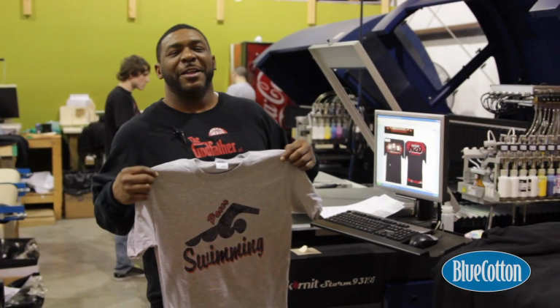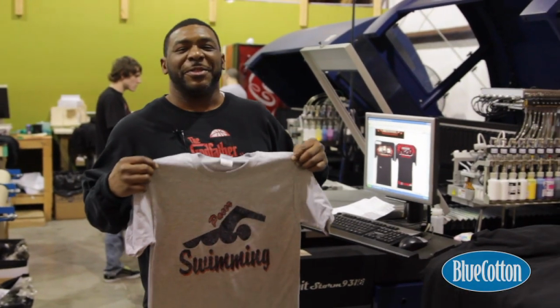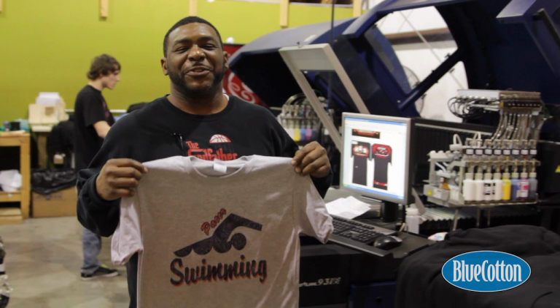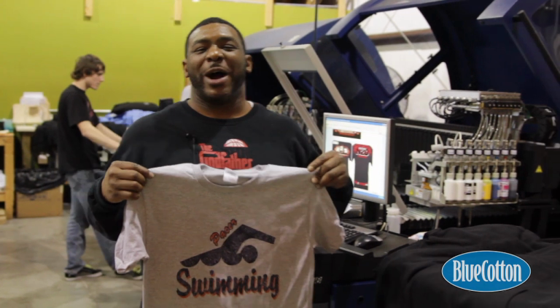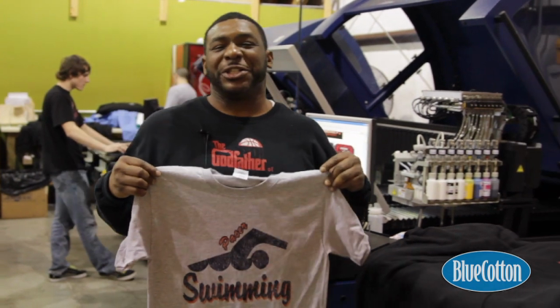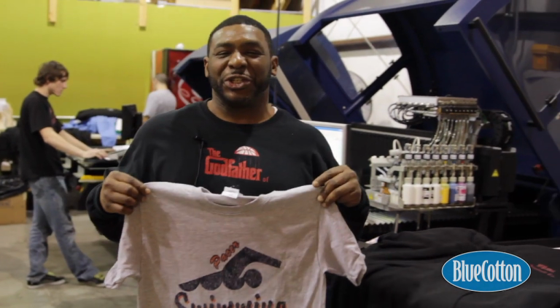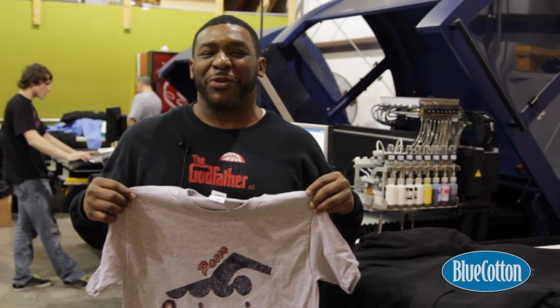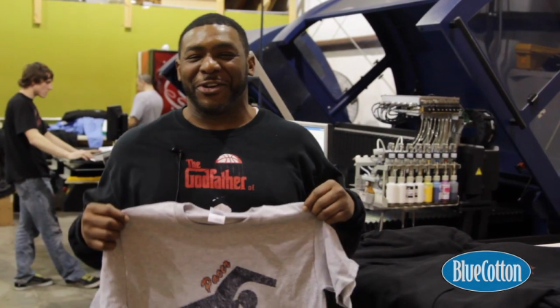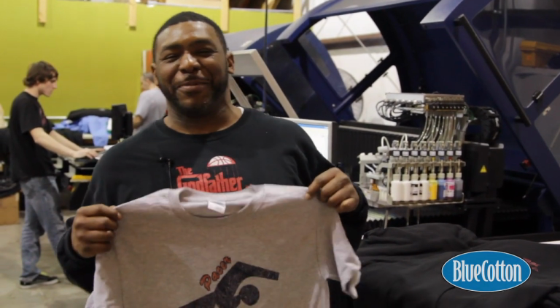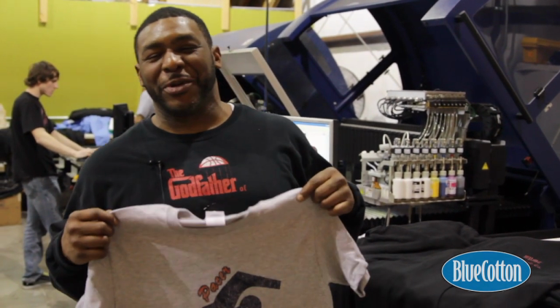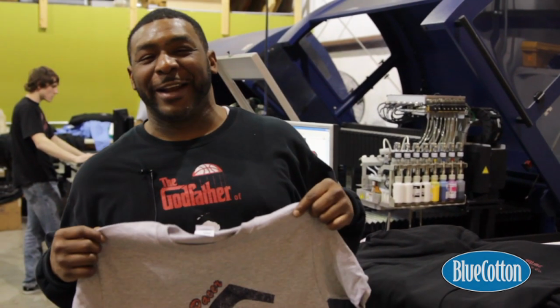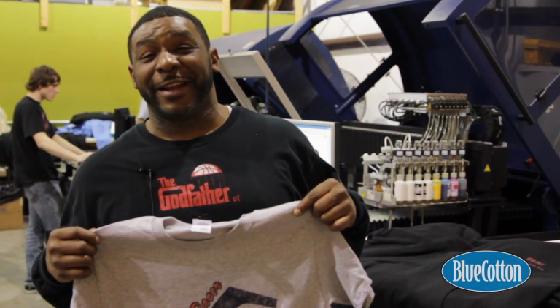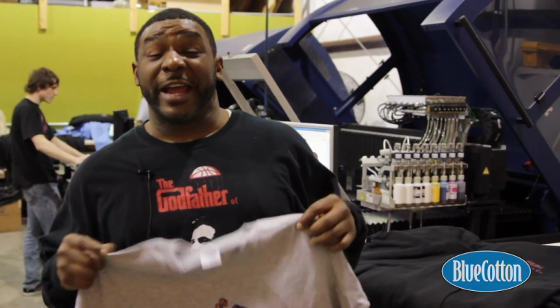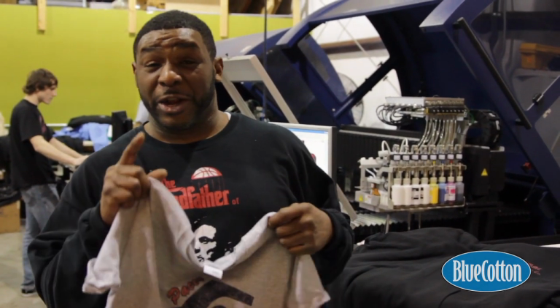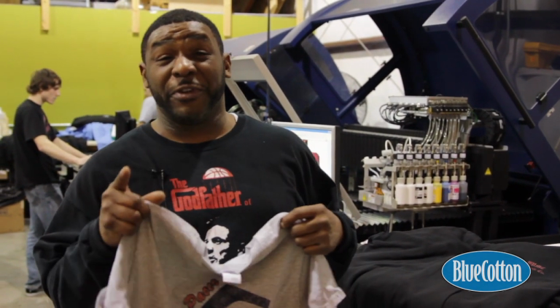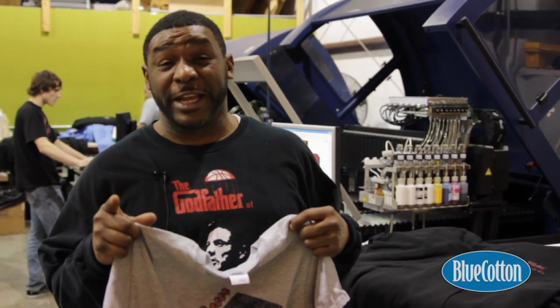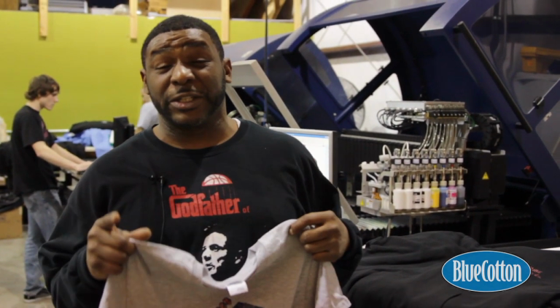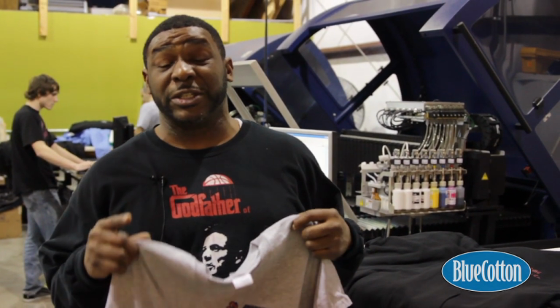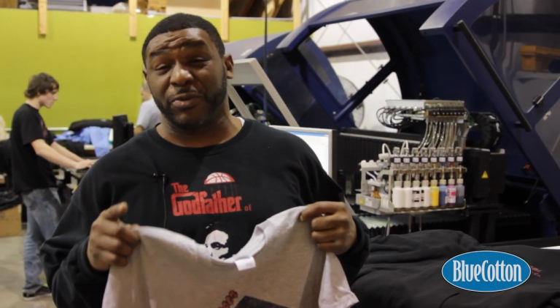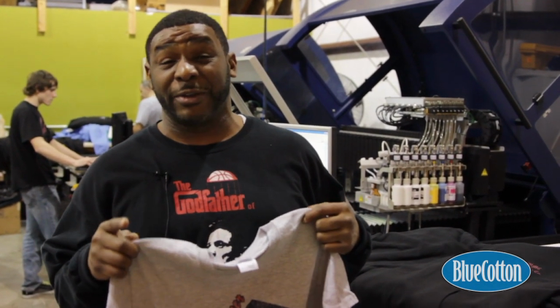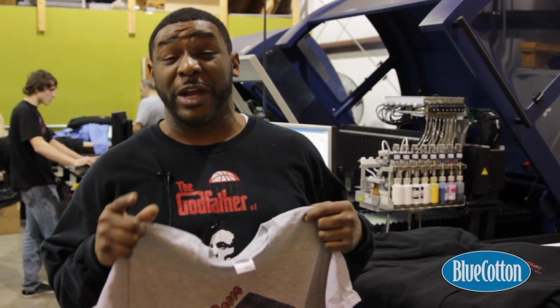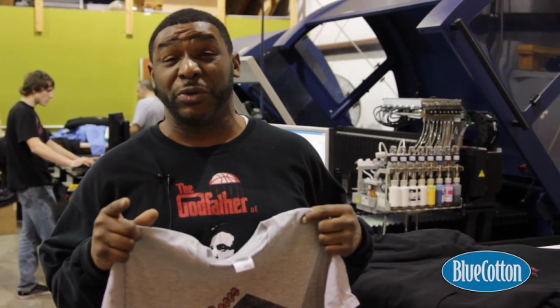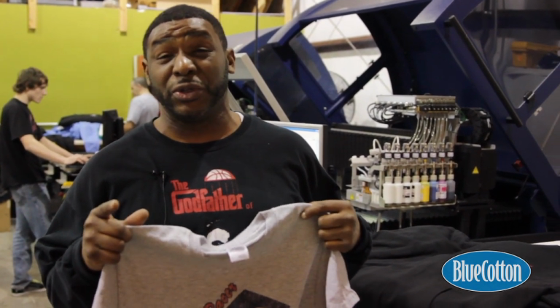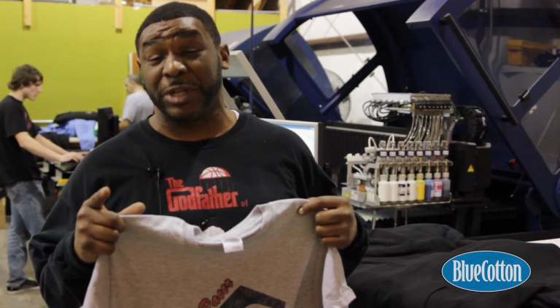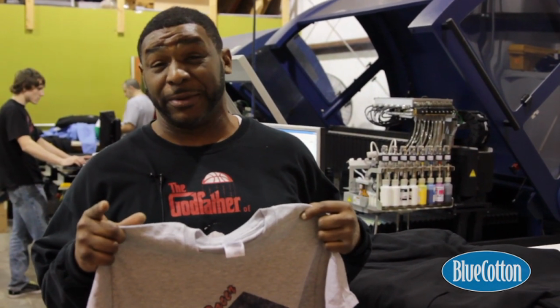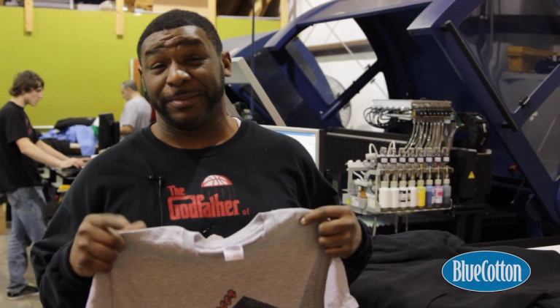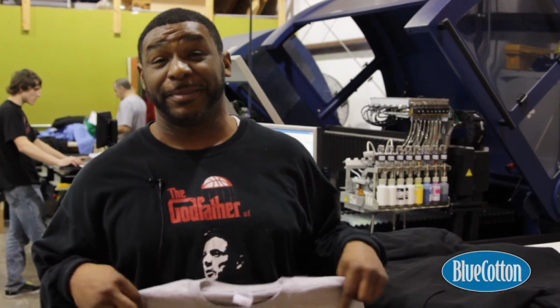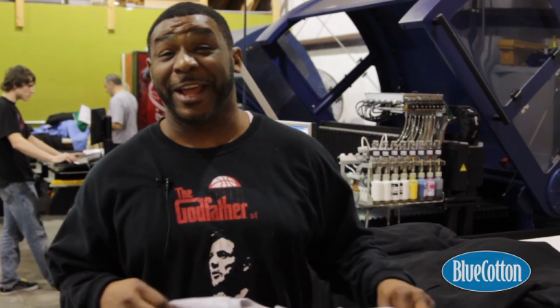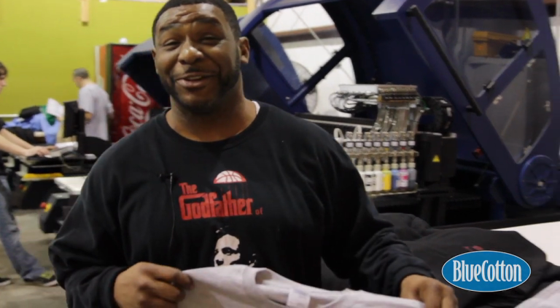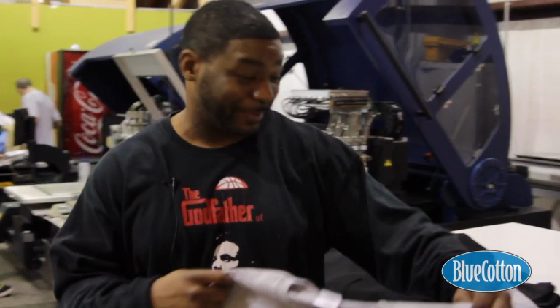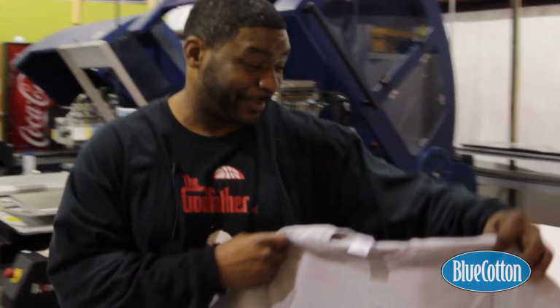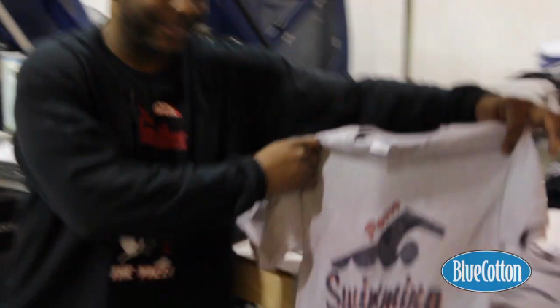Thanks for watching digital printing here at BlueCotton. Don't forget to subscribe to our YouTube channel. Thank you.